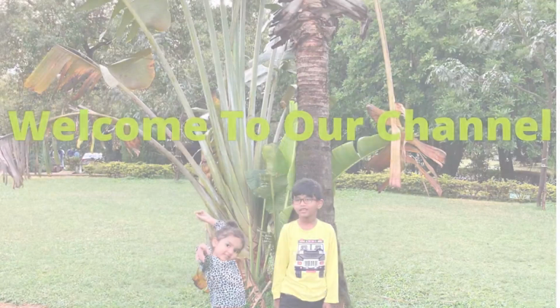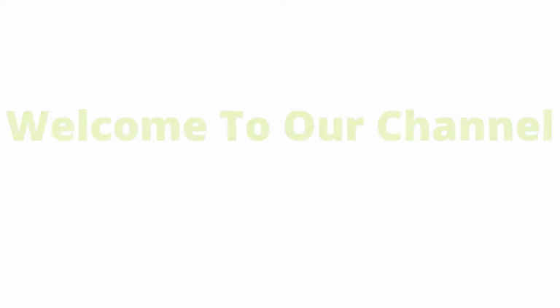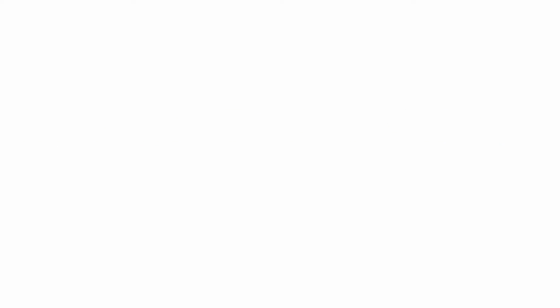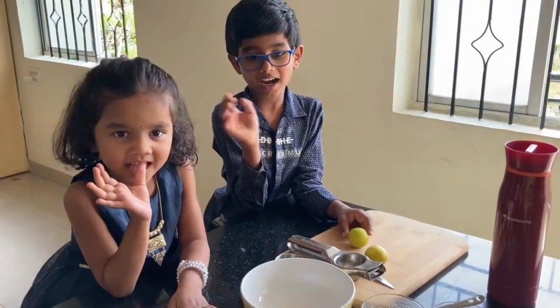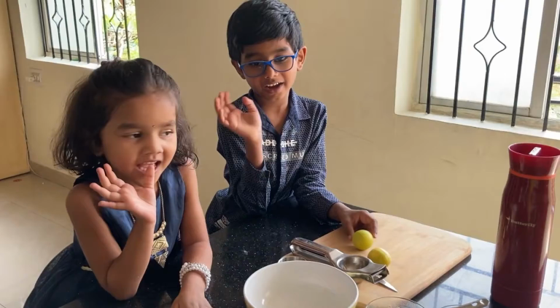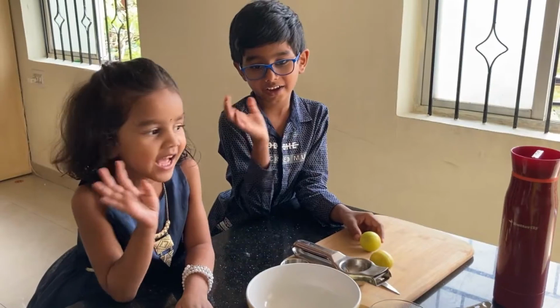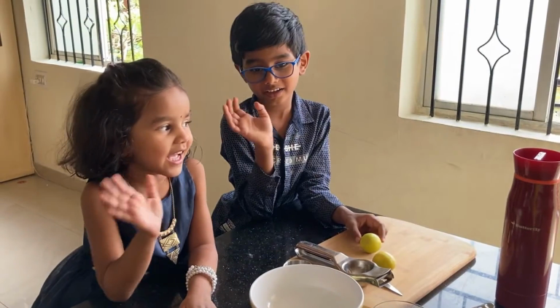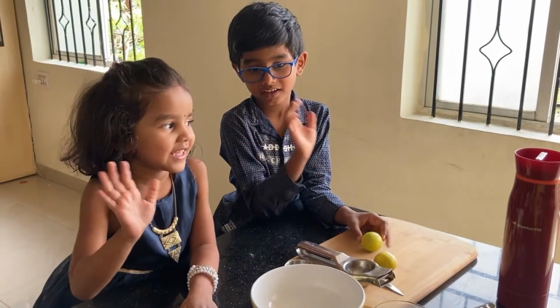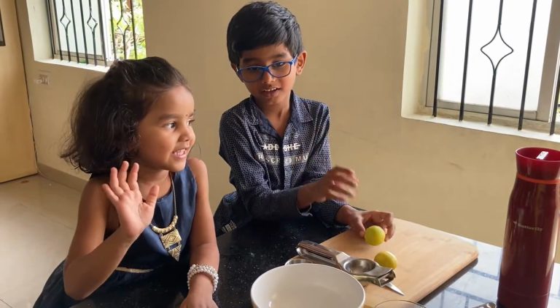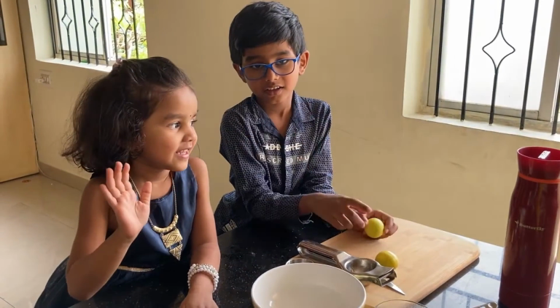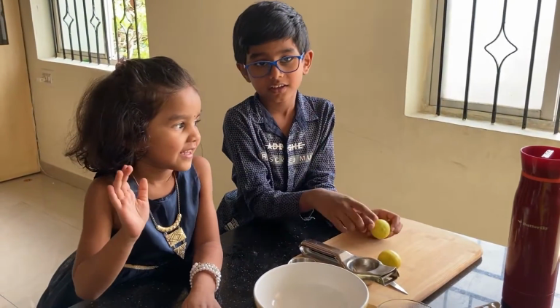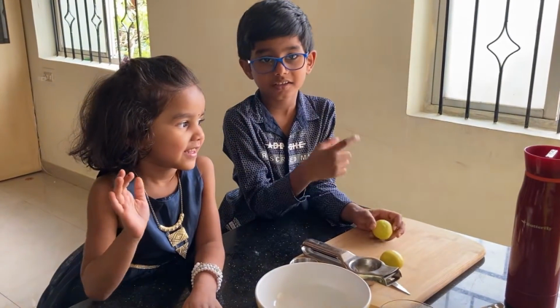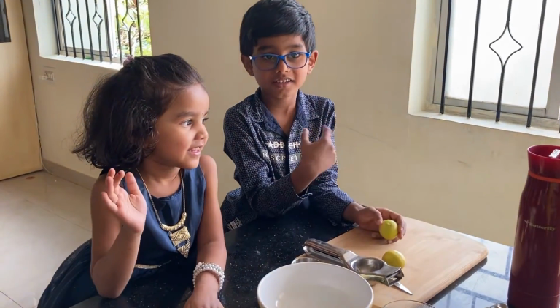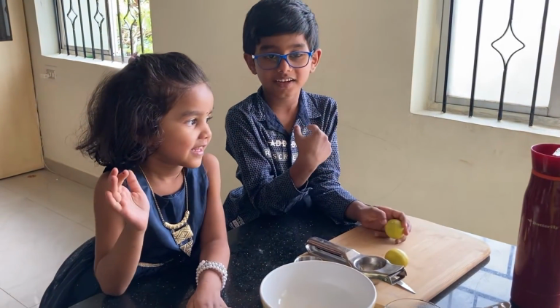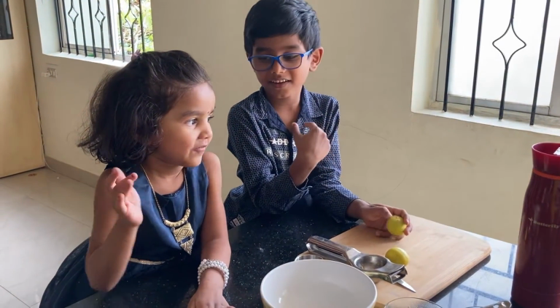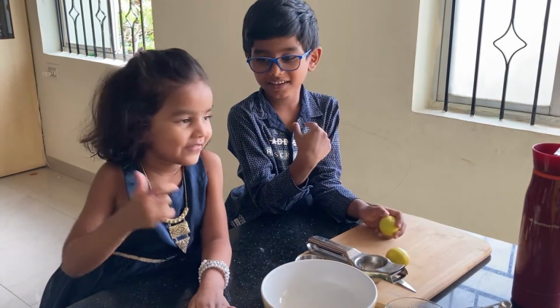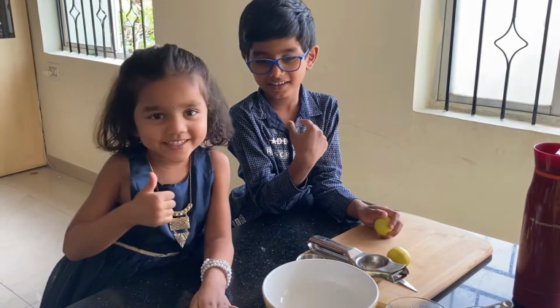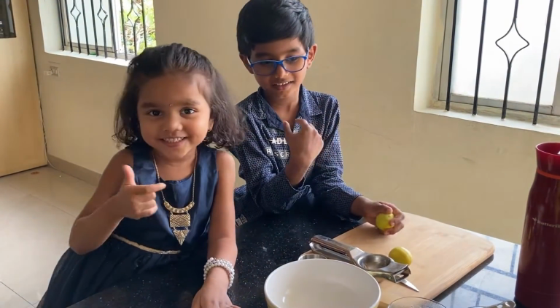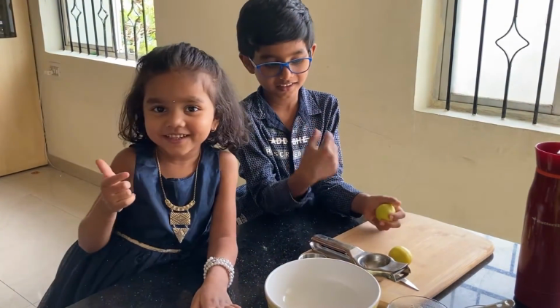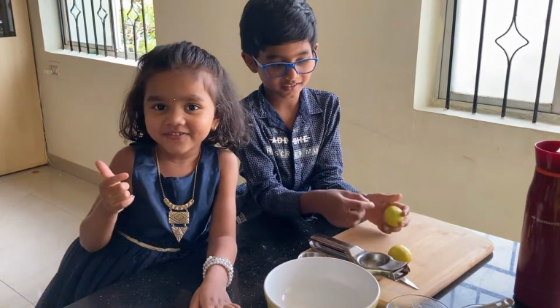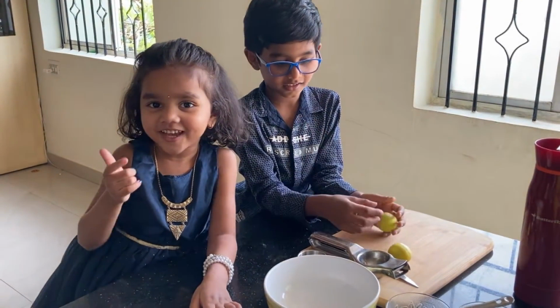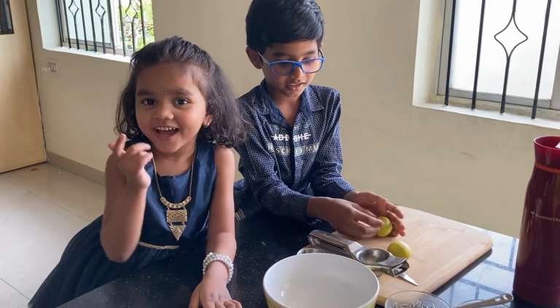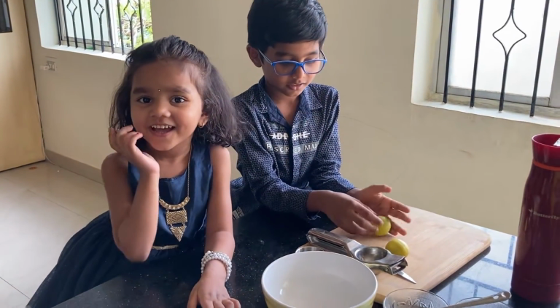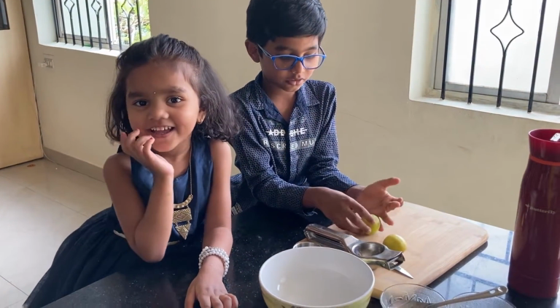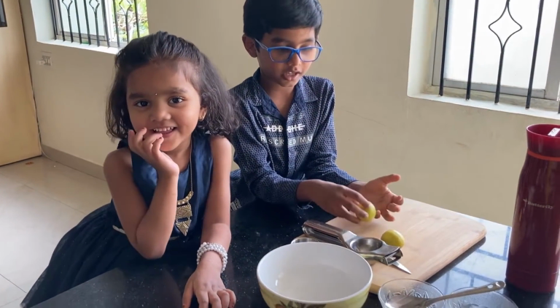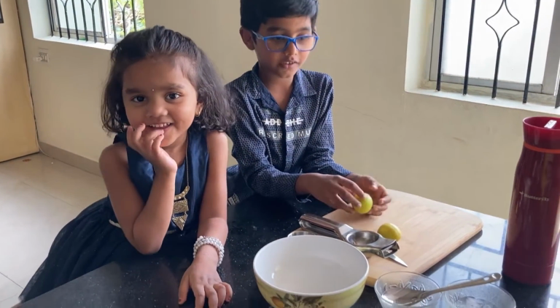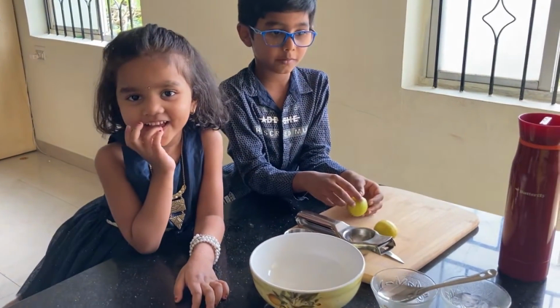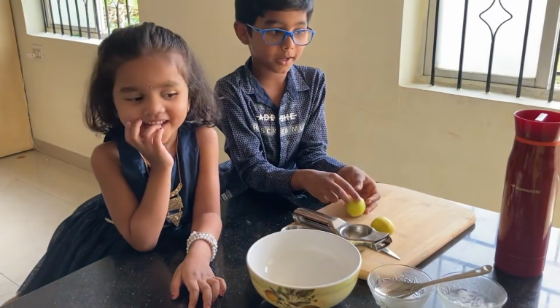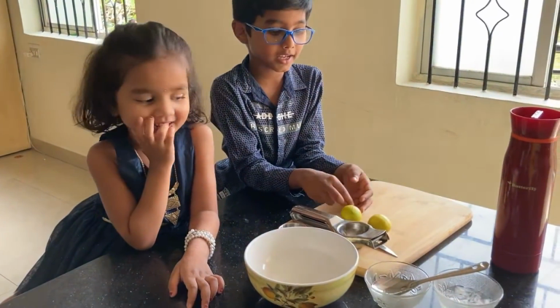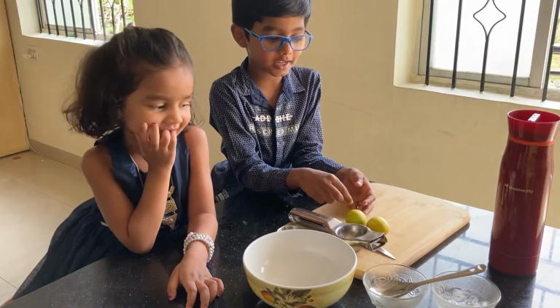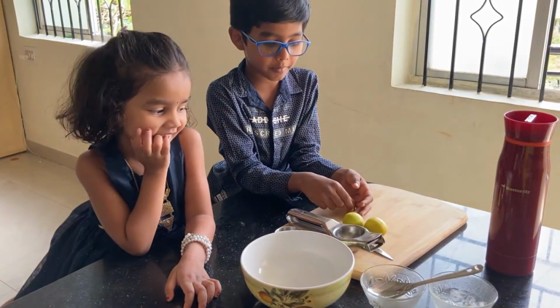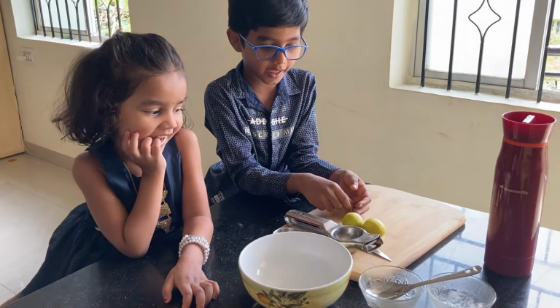Hi! This is Adwai. This is Sadwika. Today we are making lemonade.